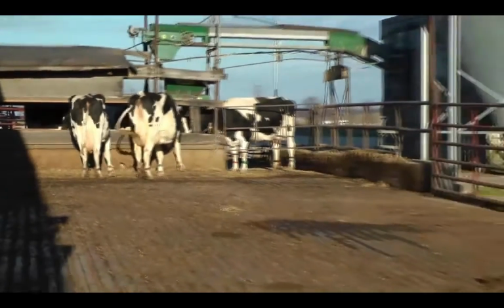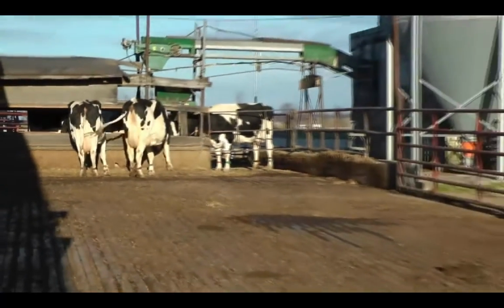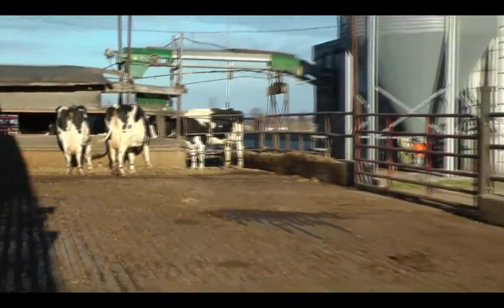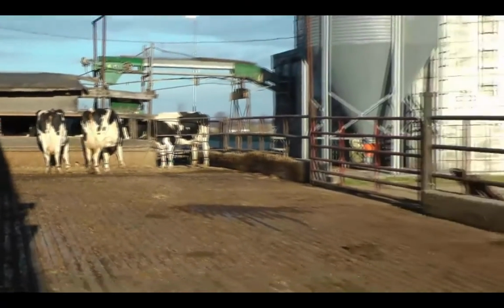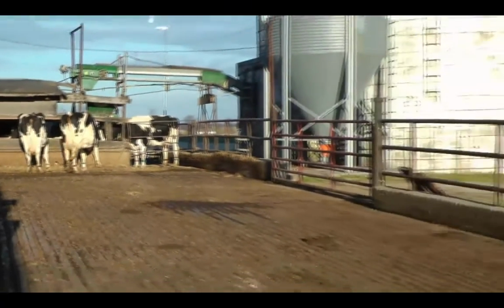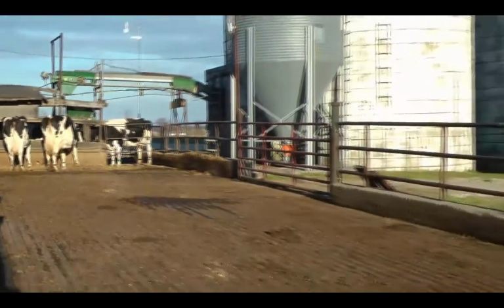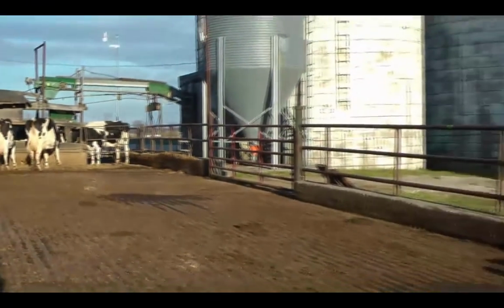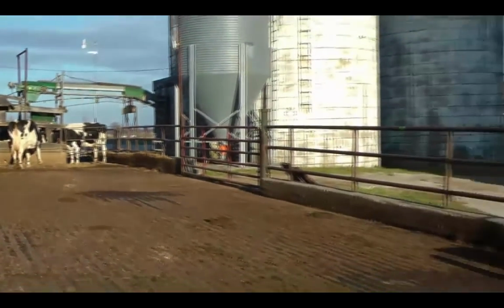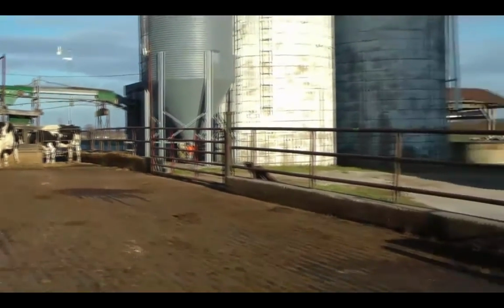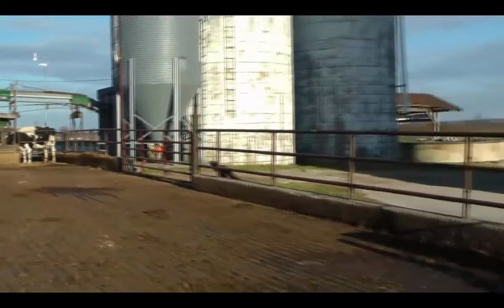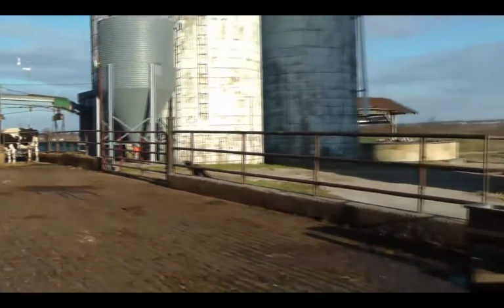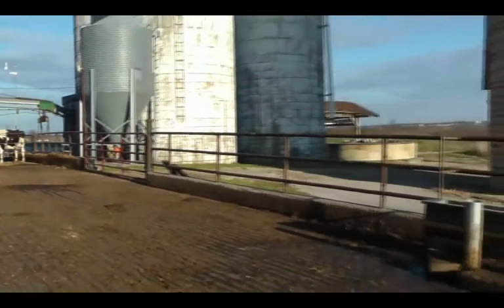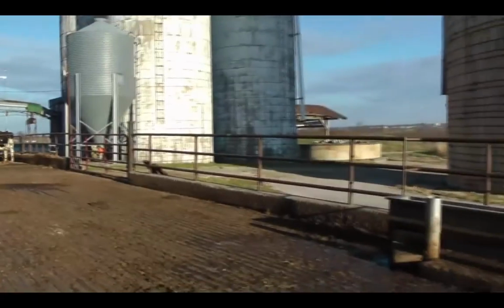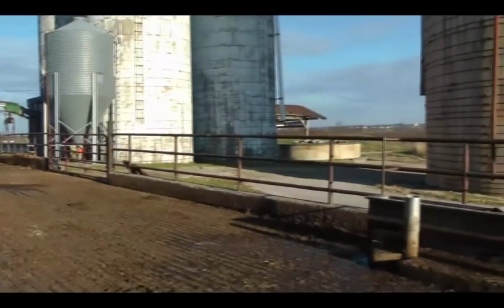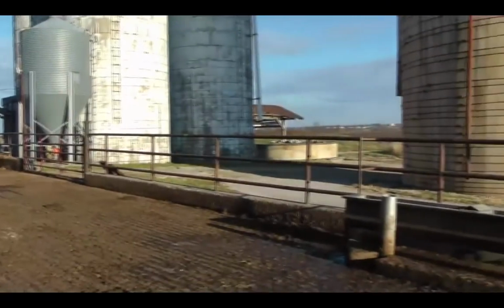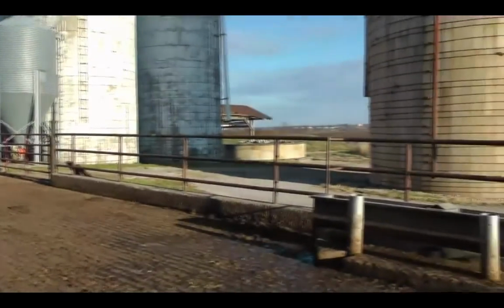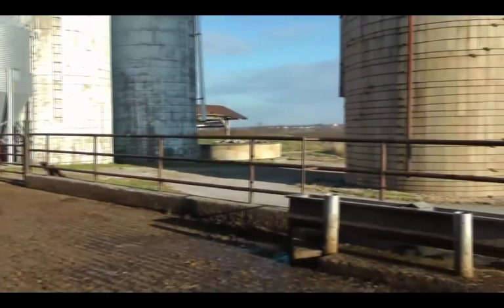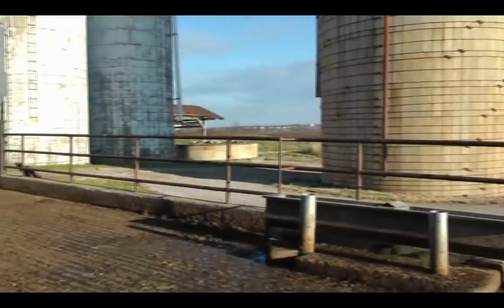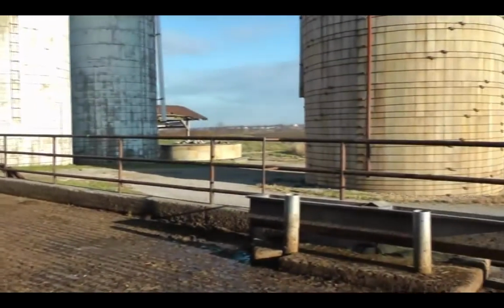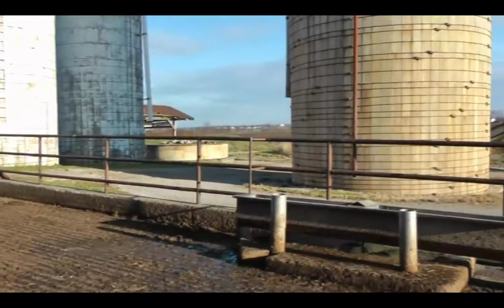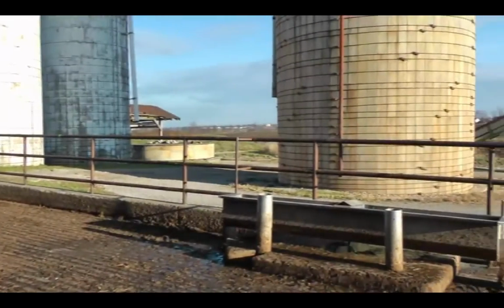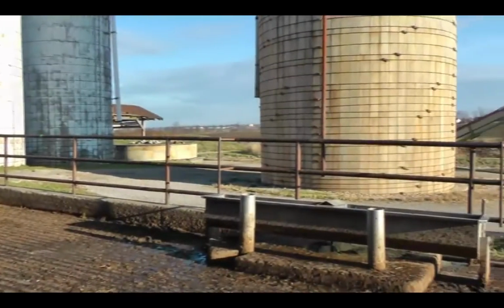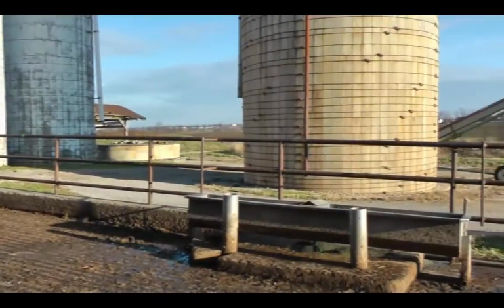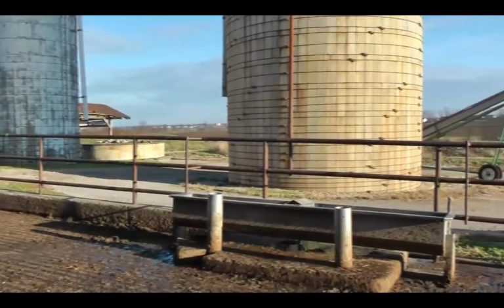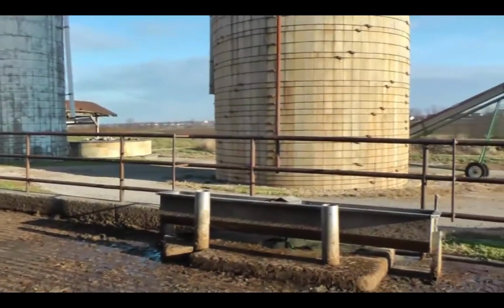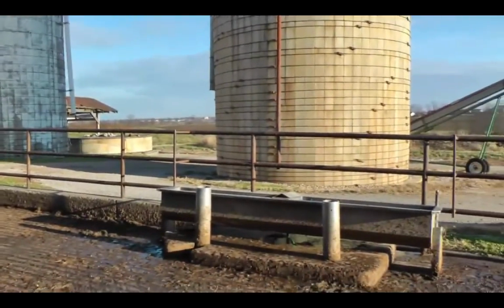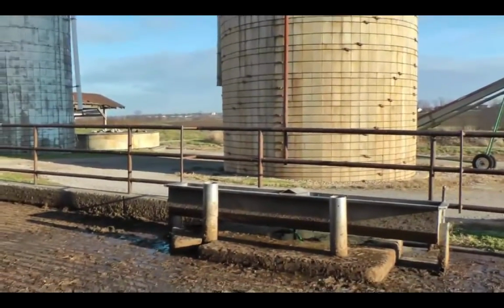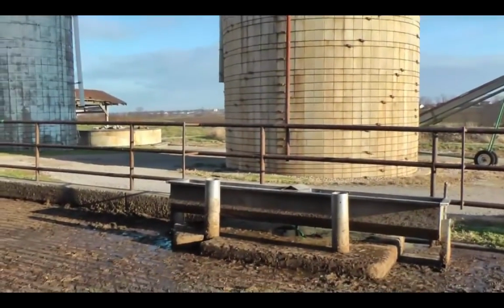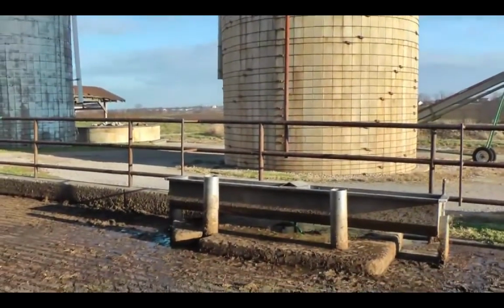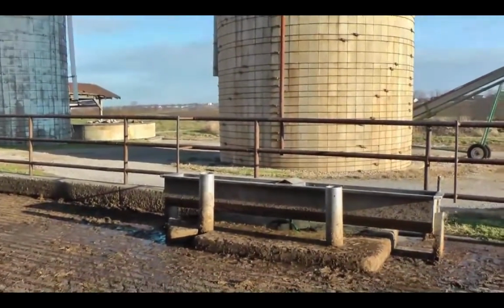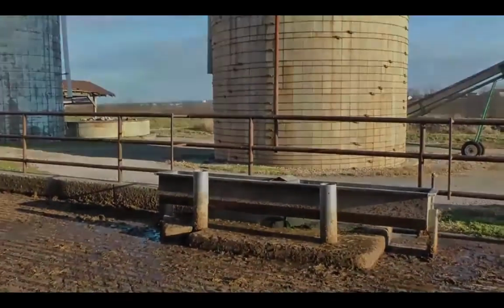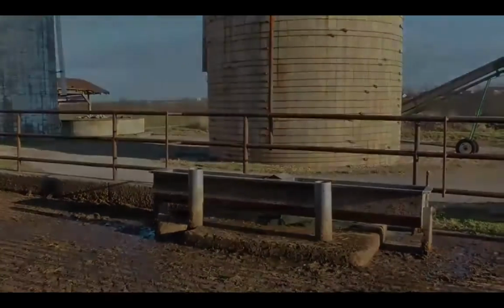Waterers should be located within 50 feet of the feed bunk and out of direct sunlight, since cows will consume water in conjunction with feed.